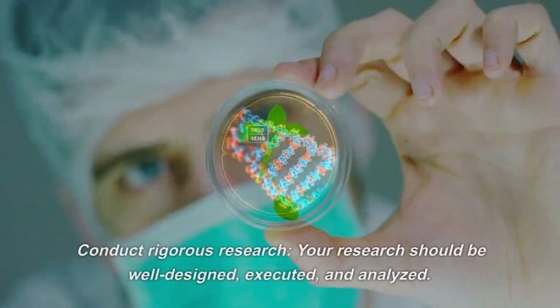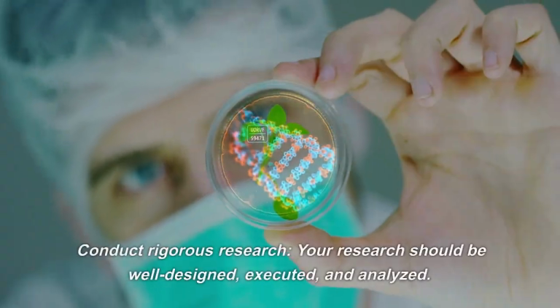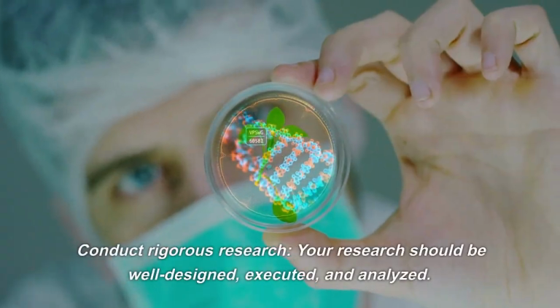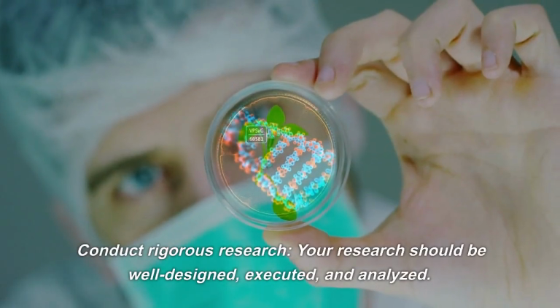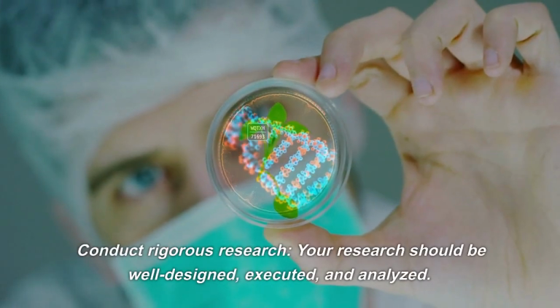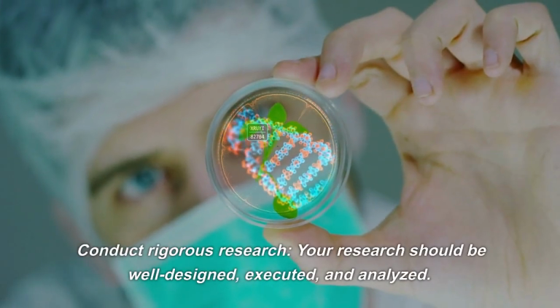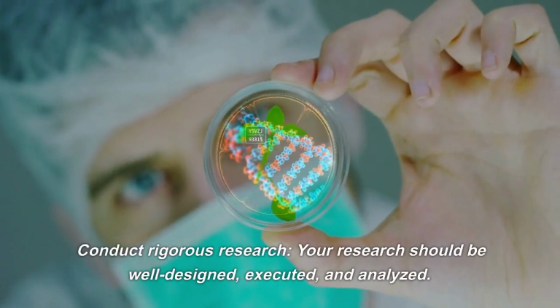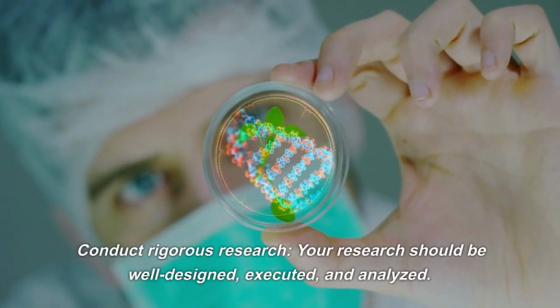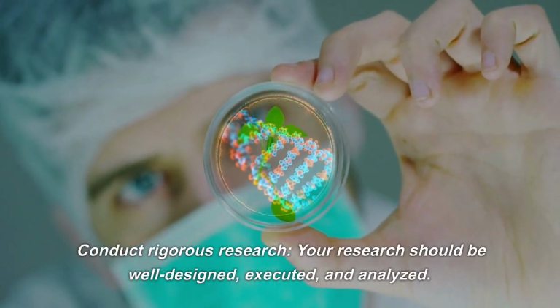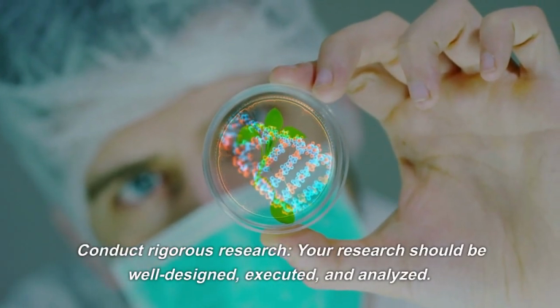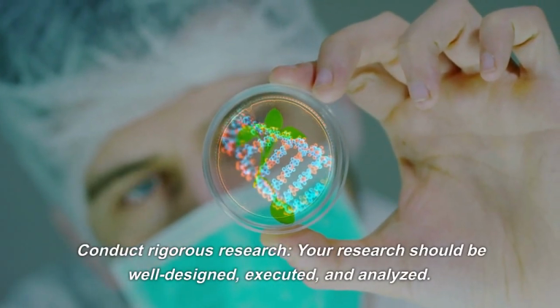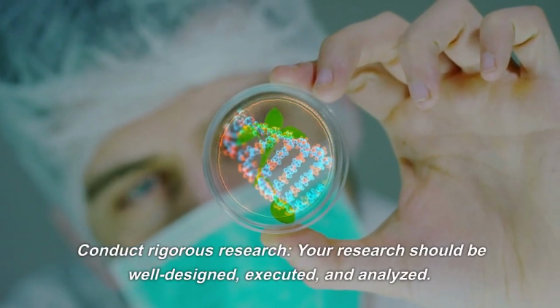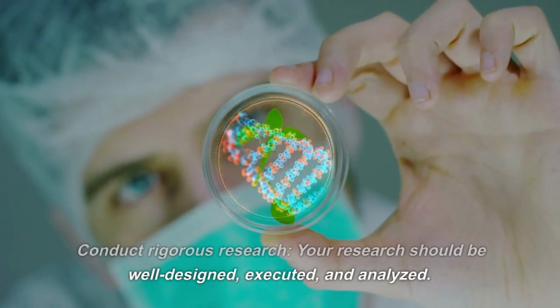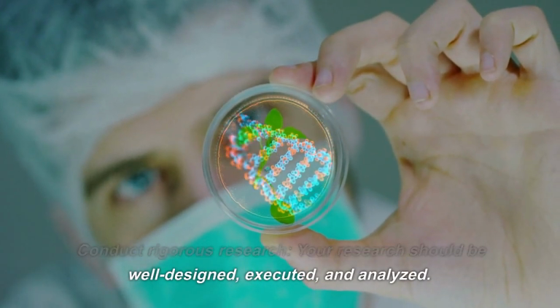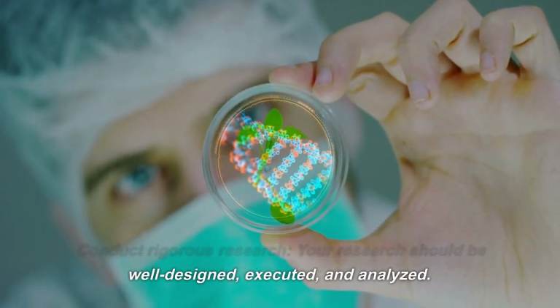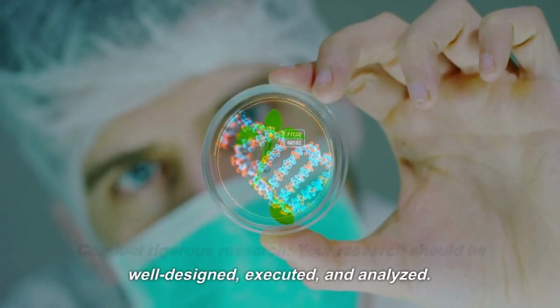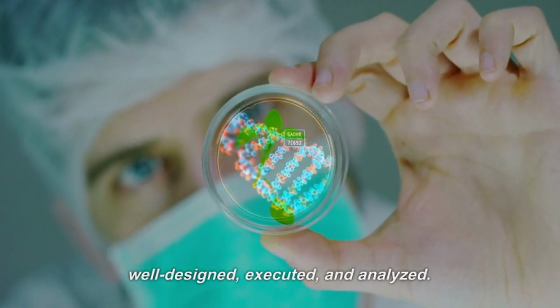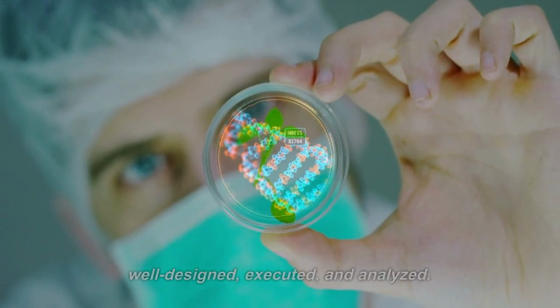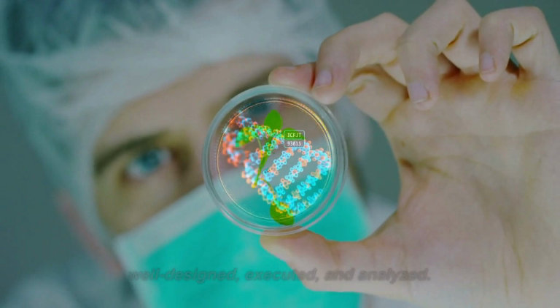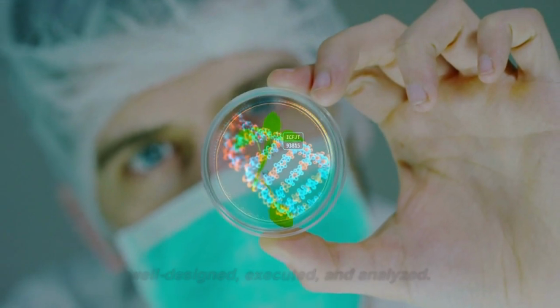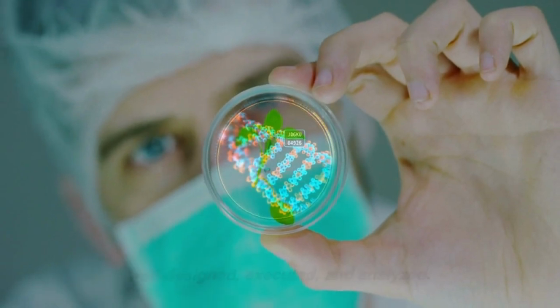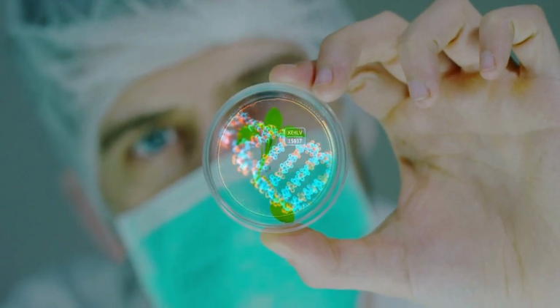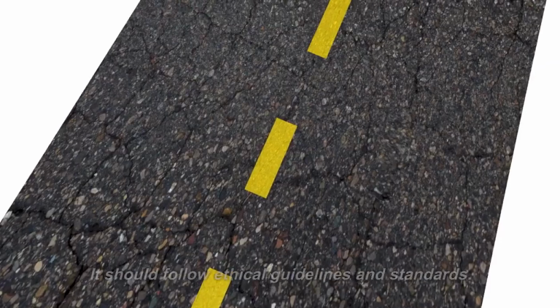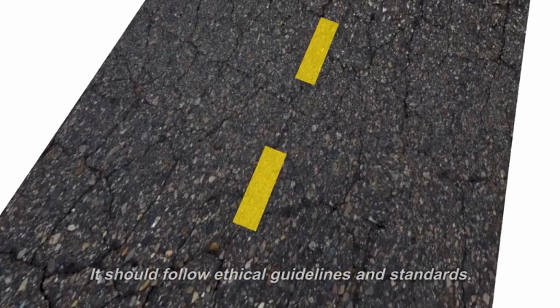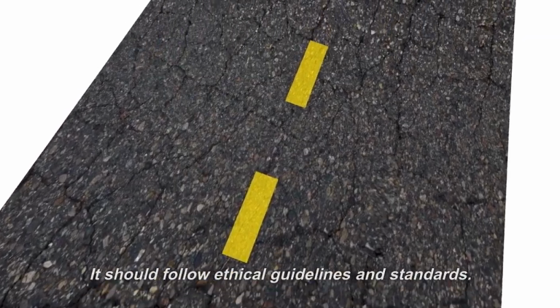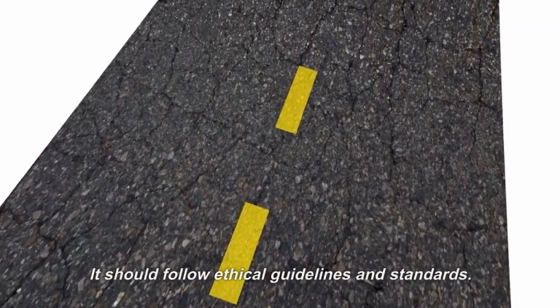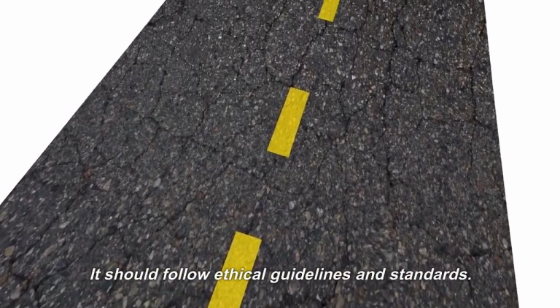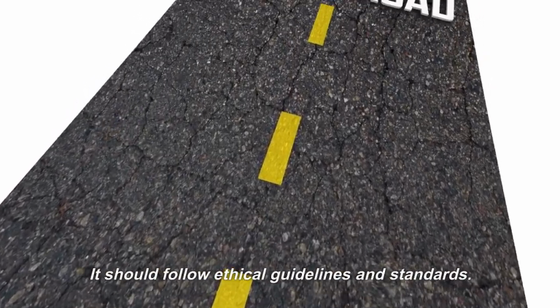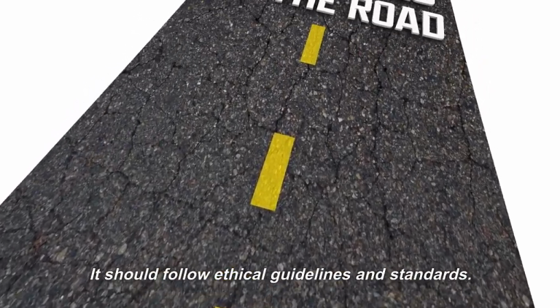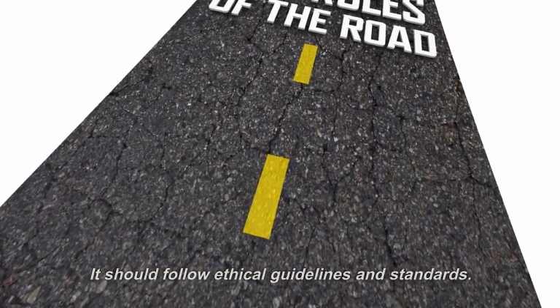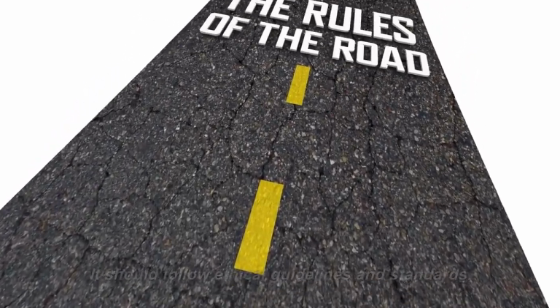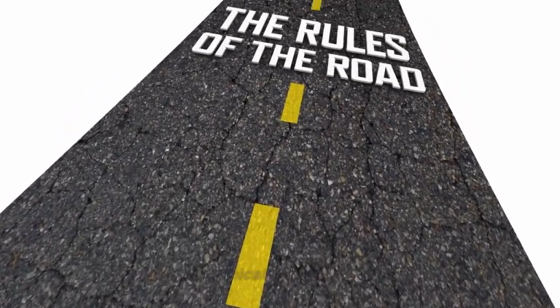Conduct rigorous research. Your research should be well designed, executed, and analyzed. It should follow ethical guidelines and standards.